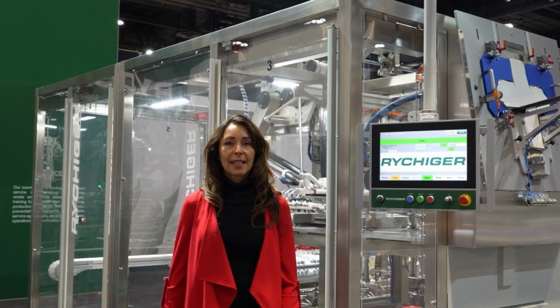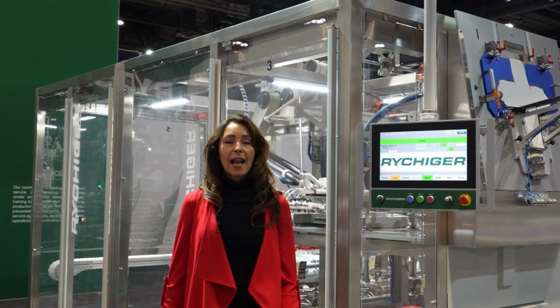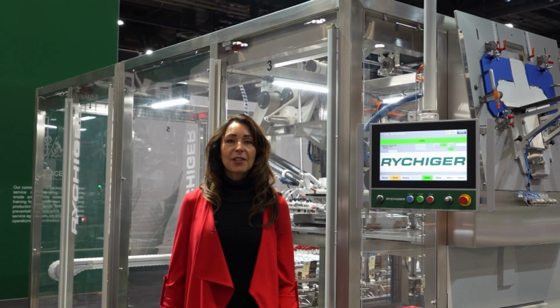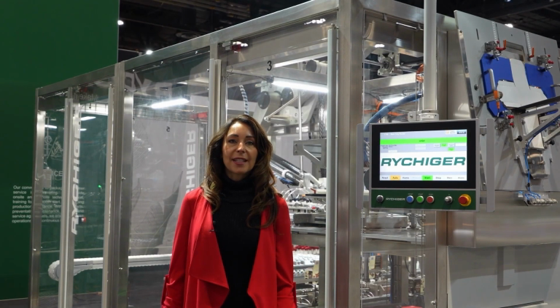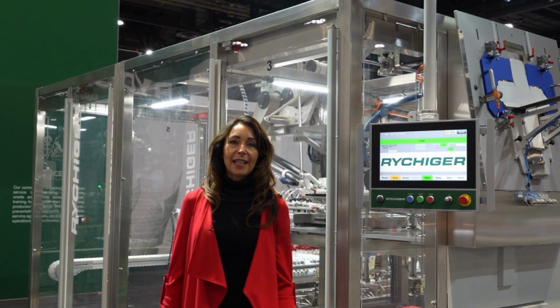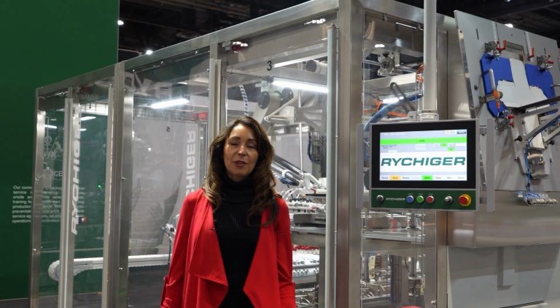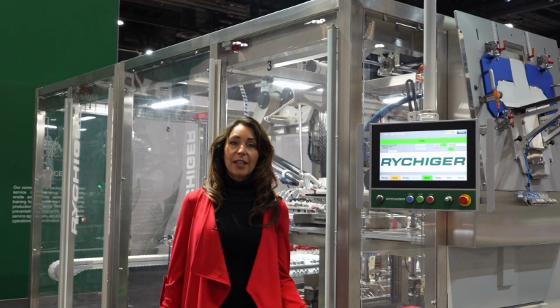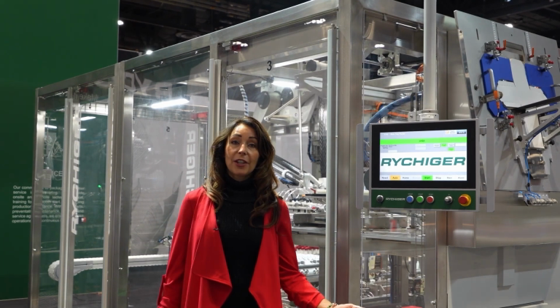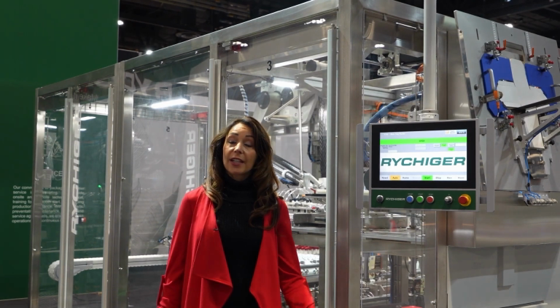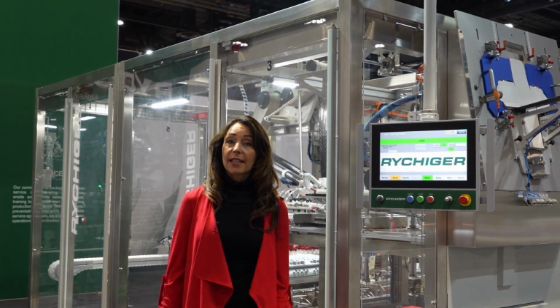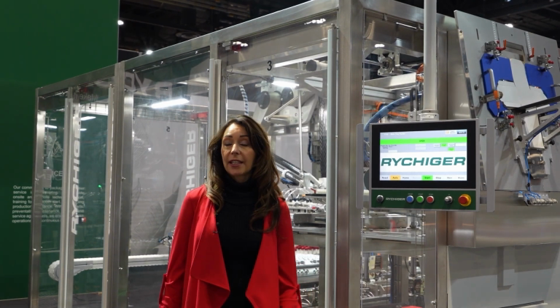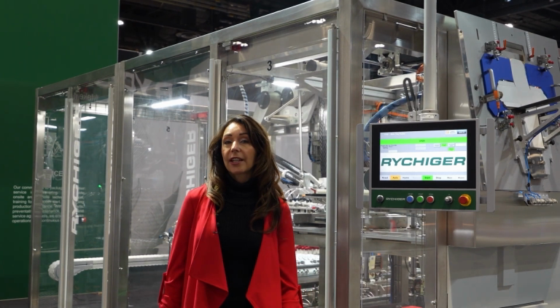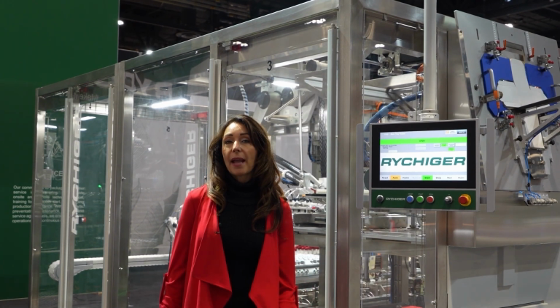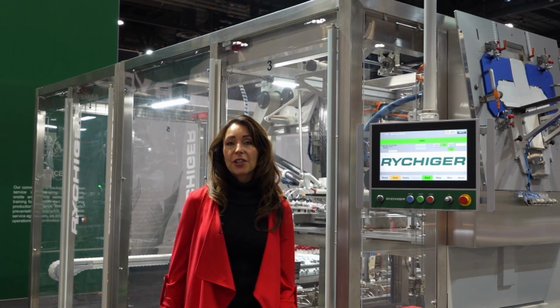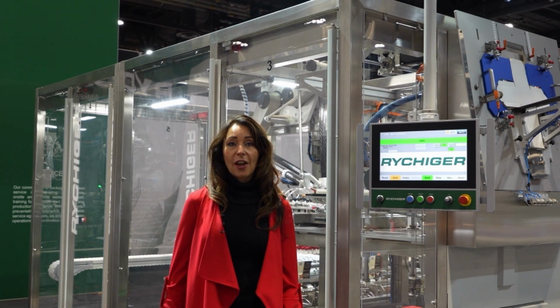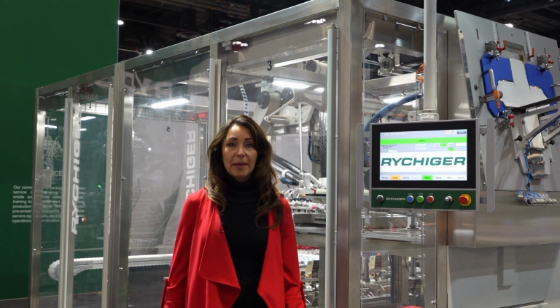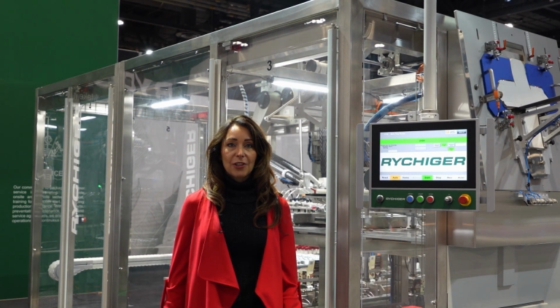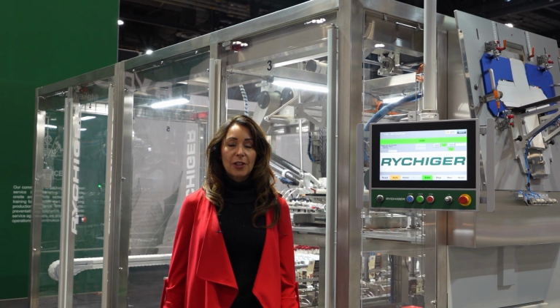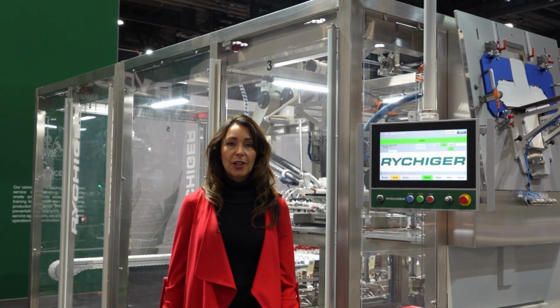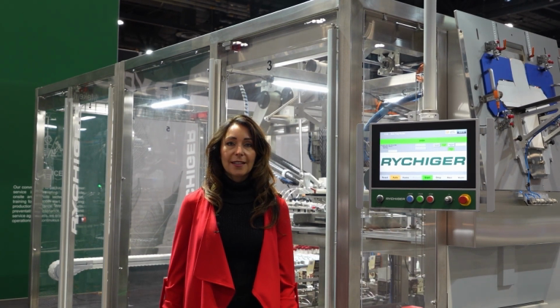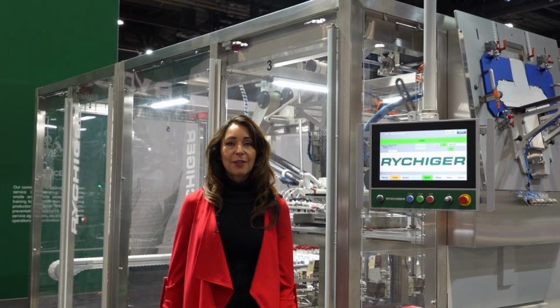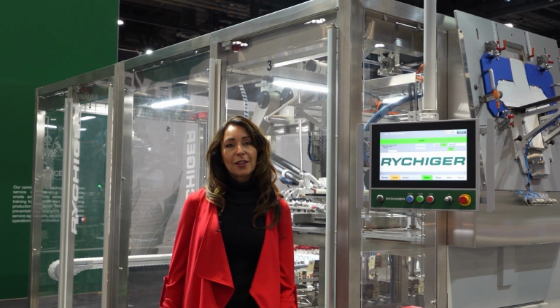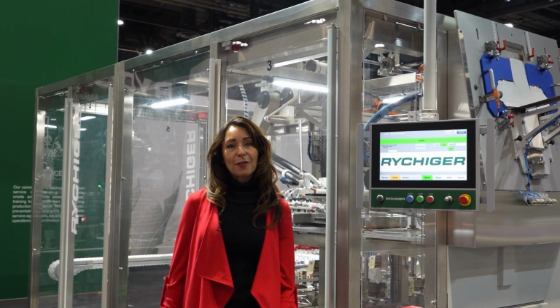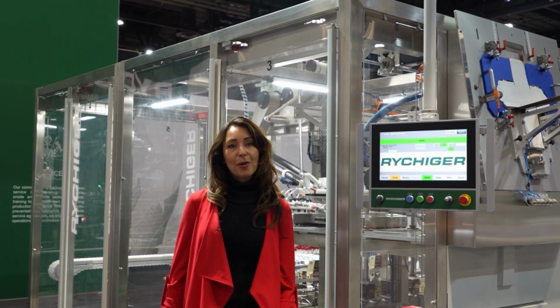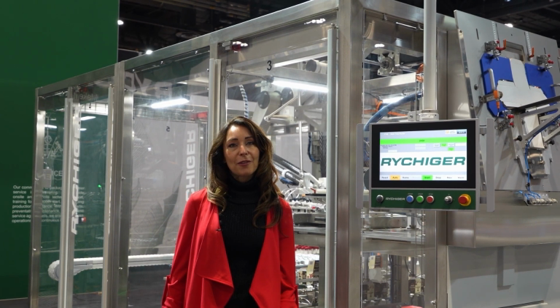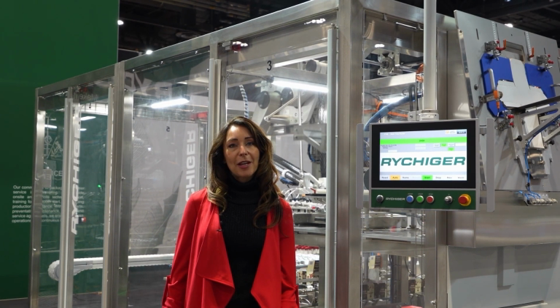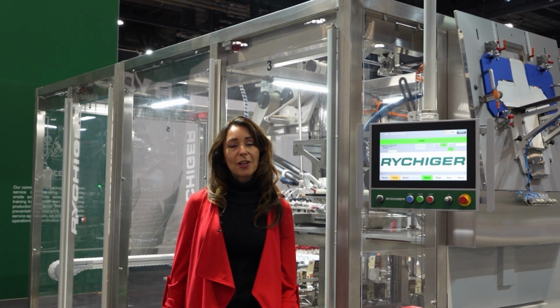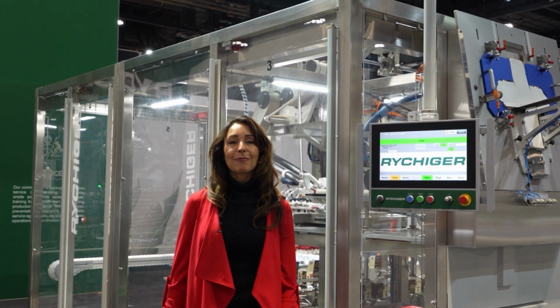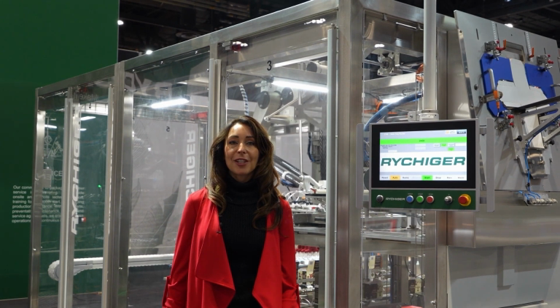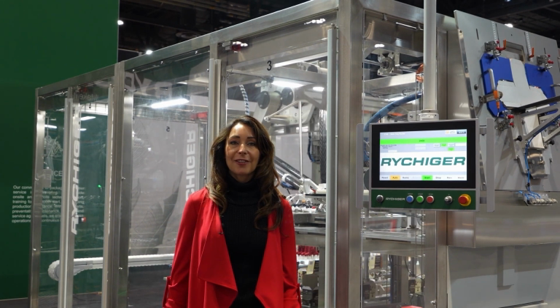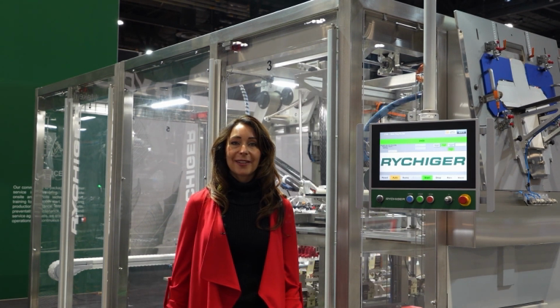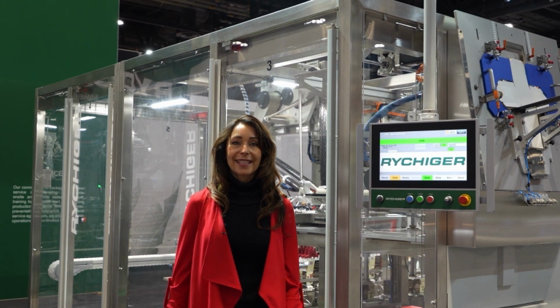As you can see, Reheager is a leader in packaging automation solutions. If you're looking for more information, reach out to us.